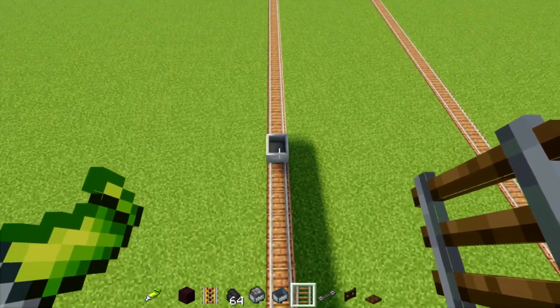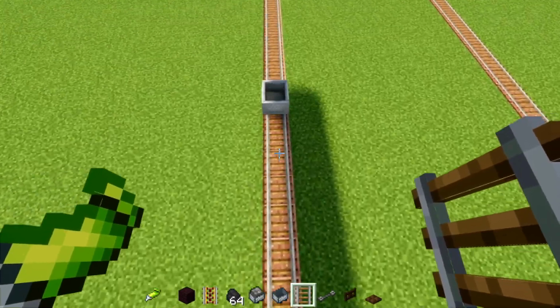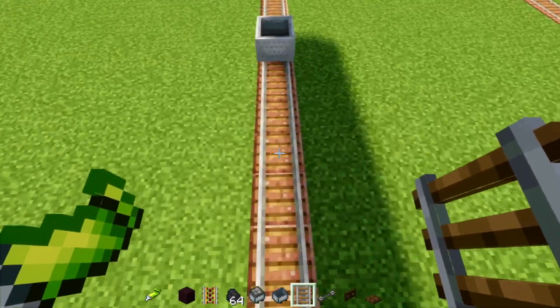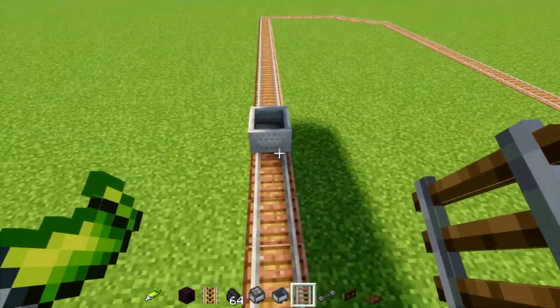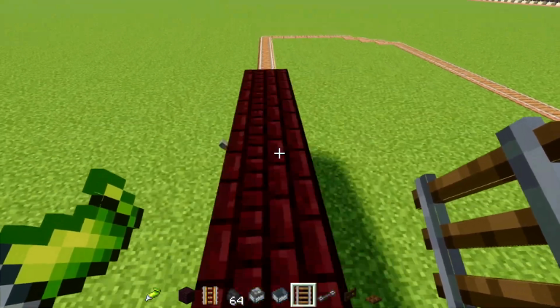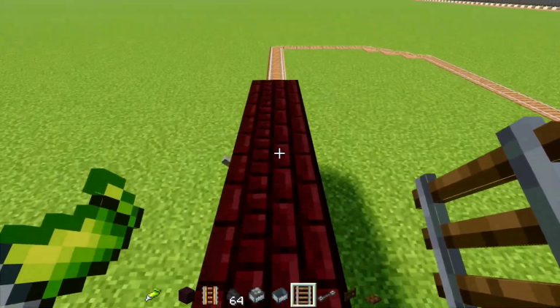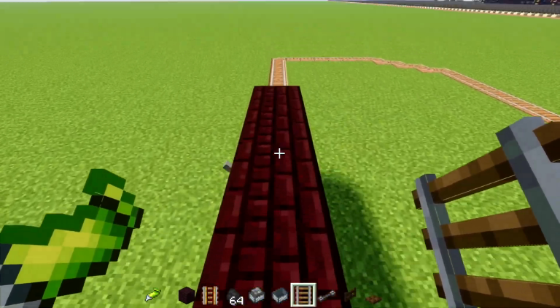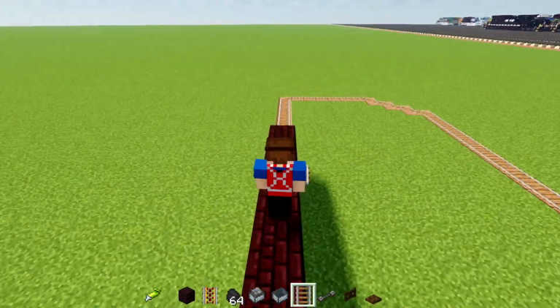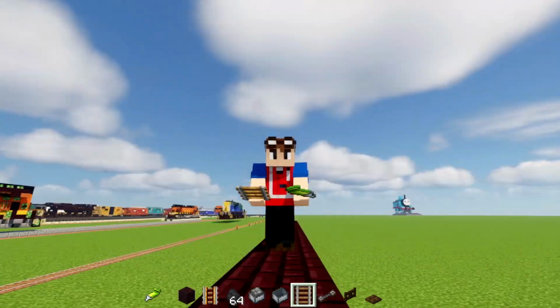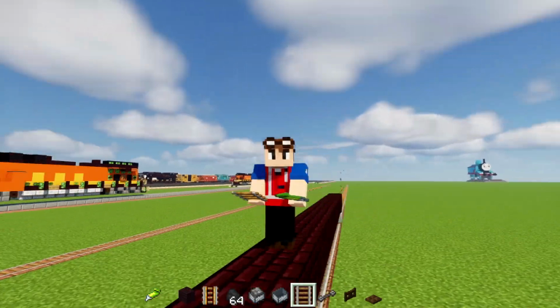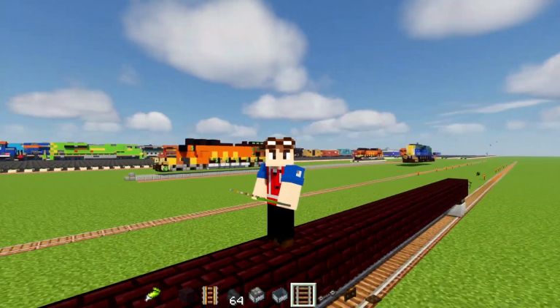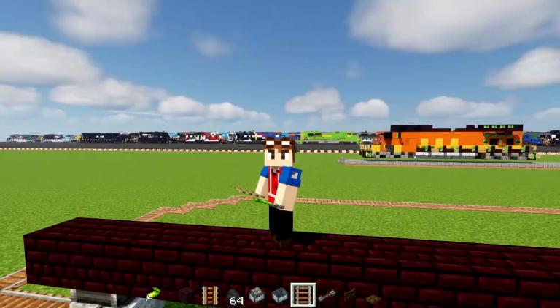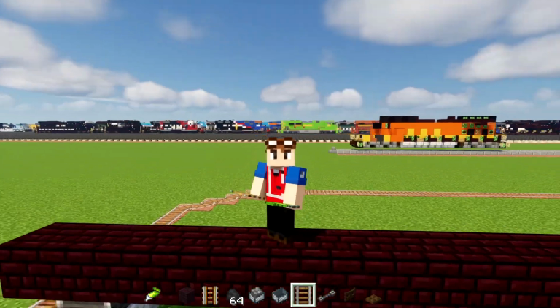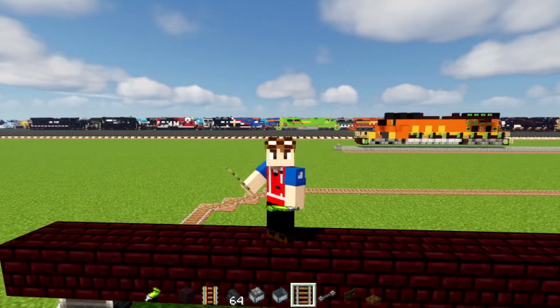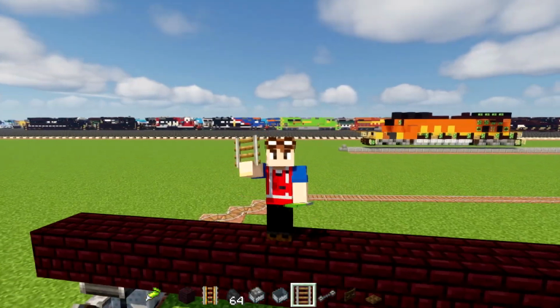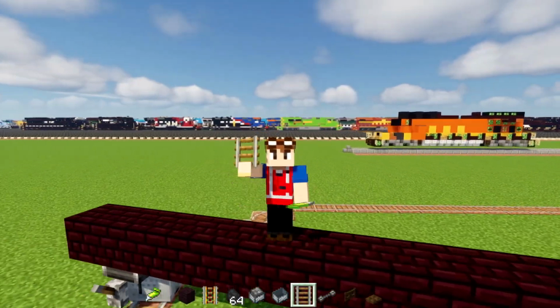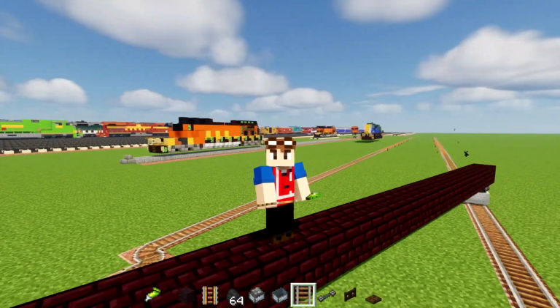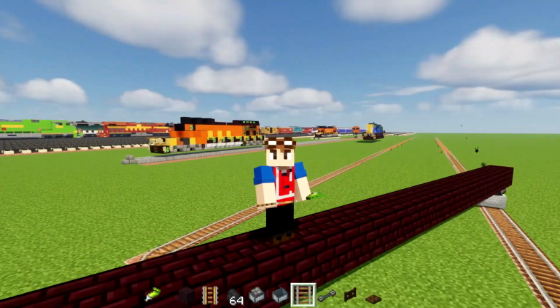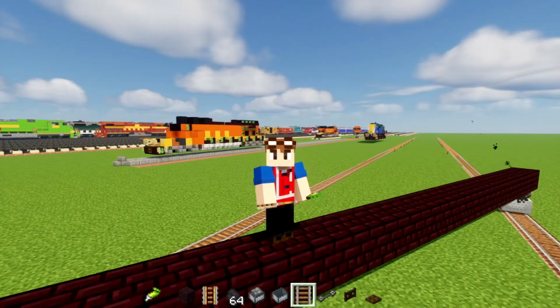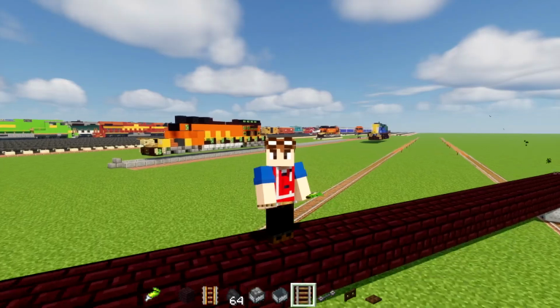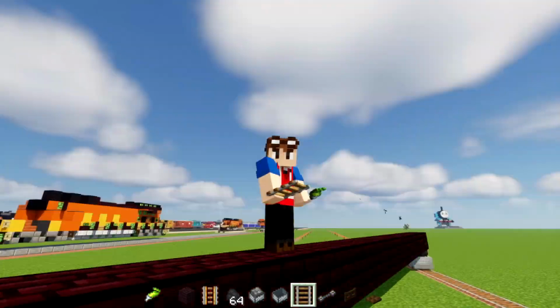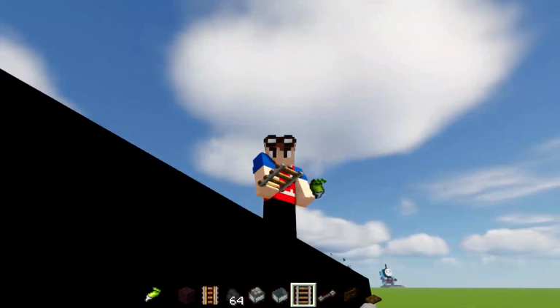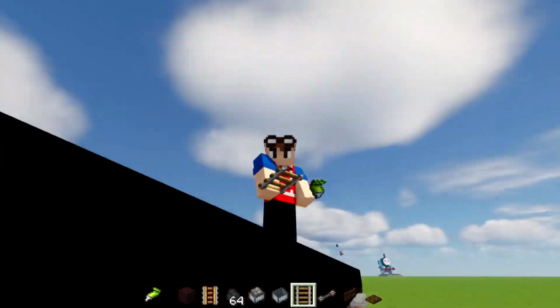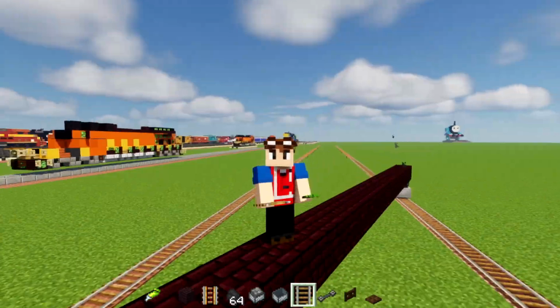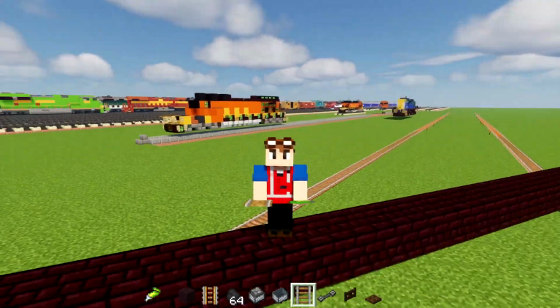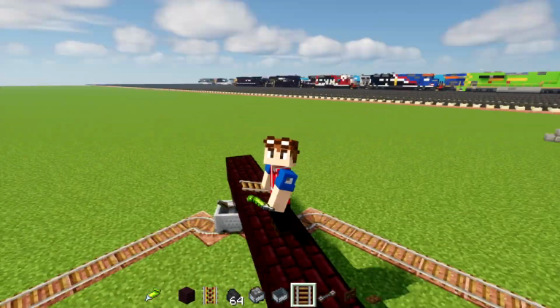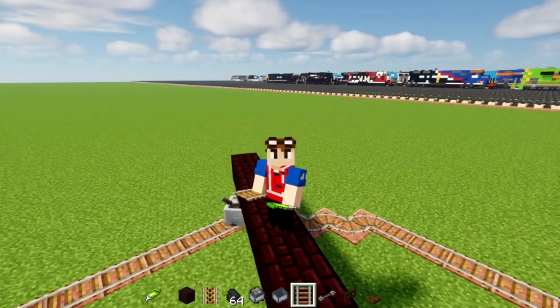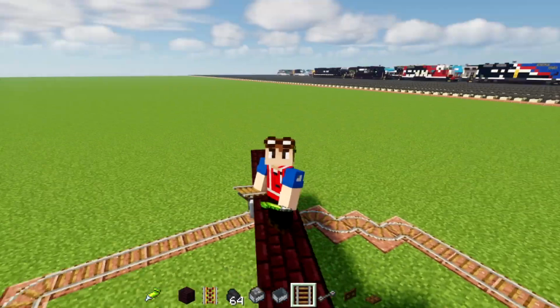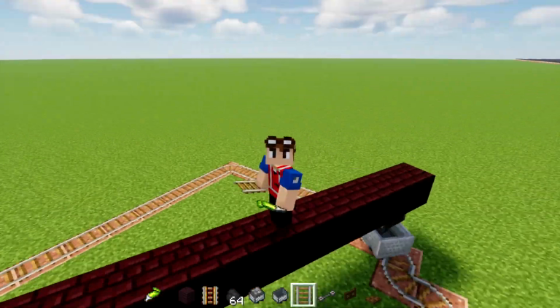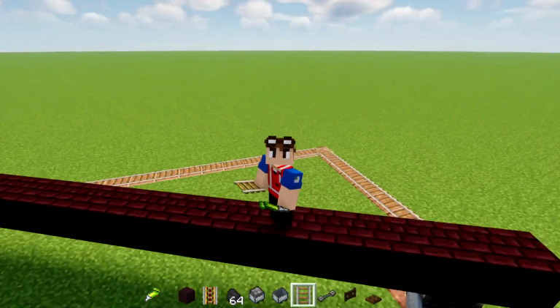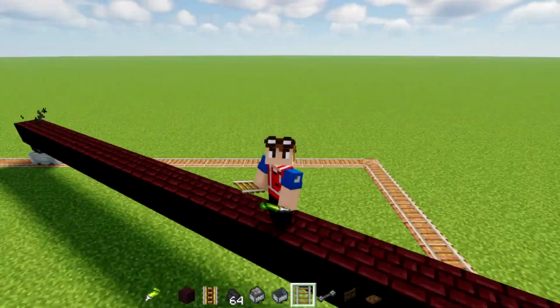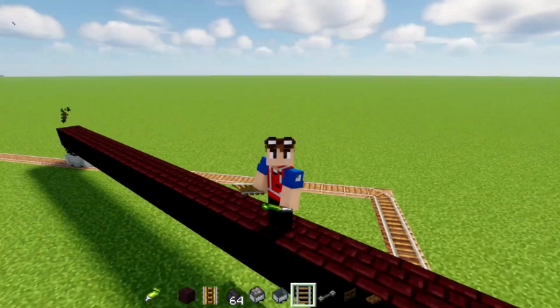It's a little flickering, but yeah, you can stand on top of it. And yeah, we just made a multi-track drifting black car.